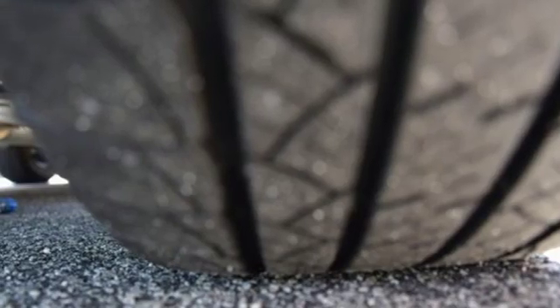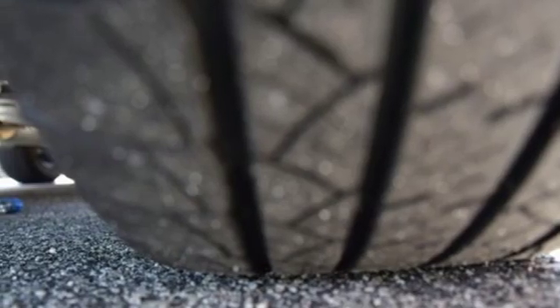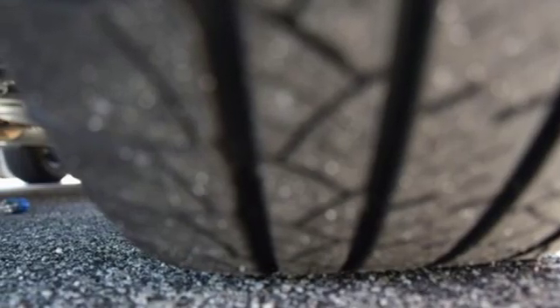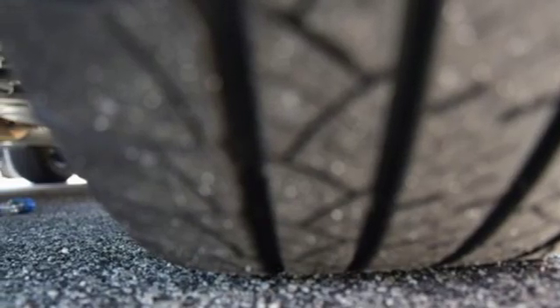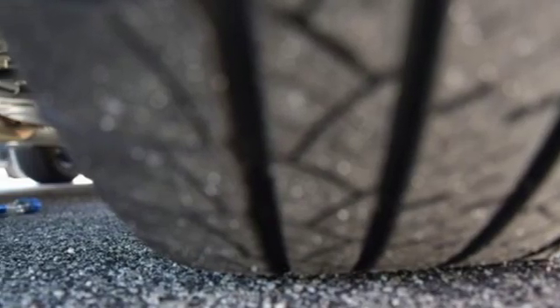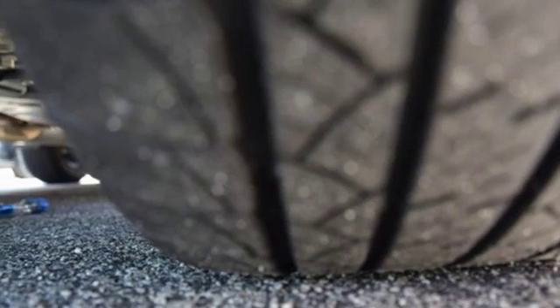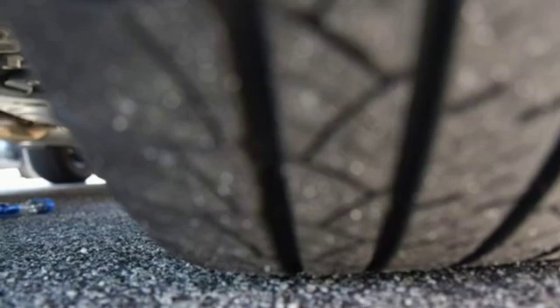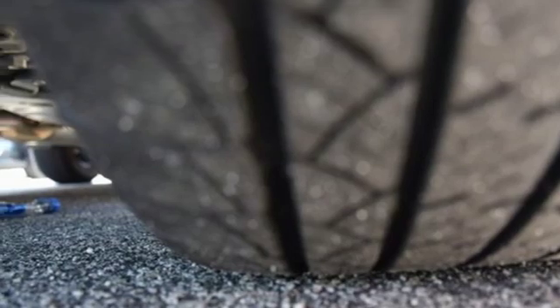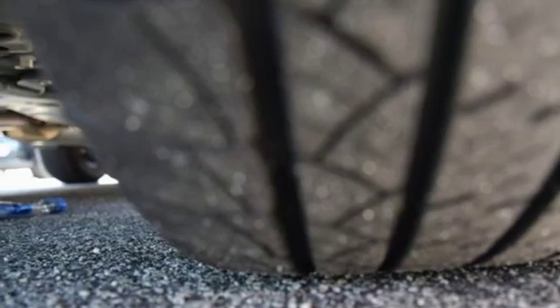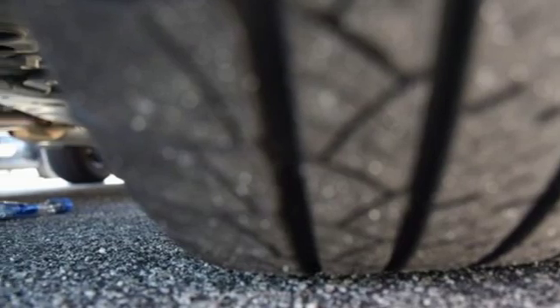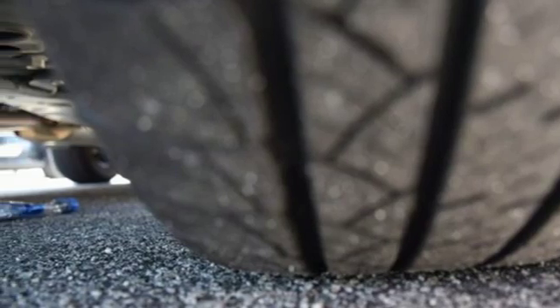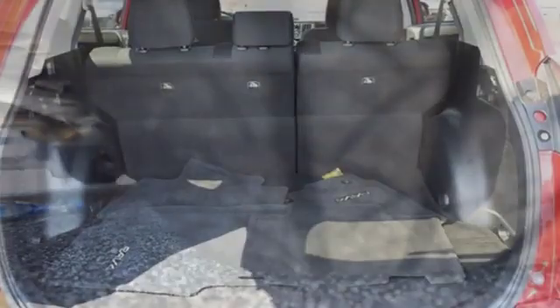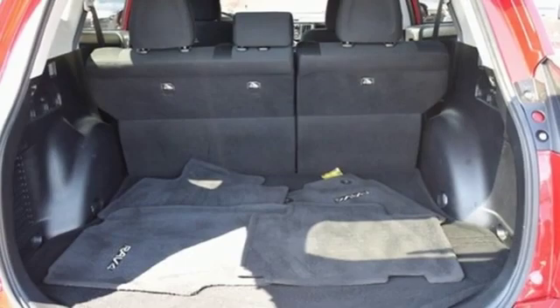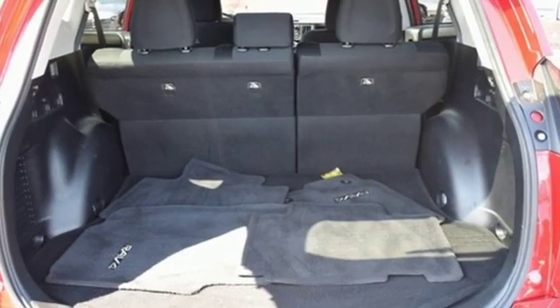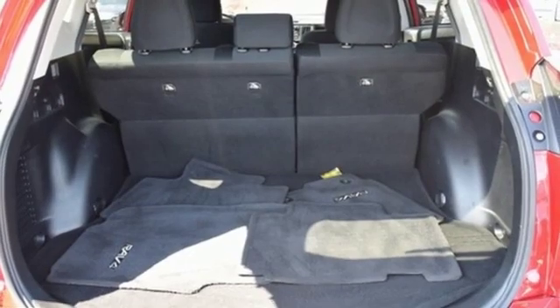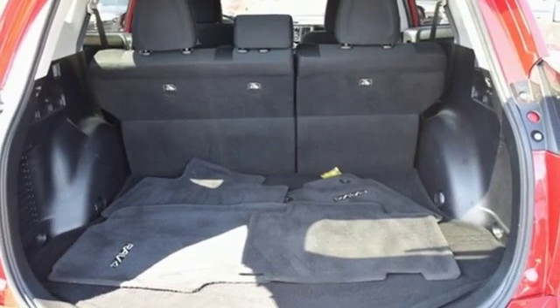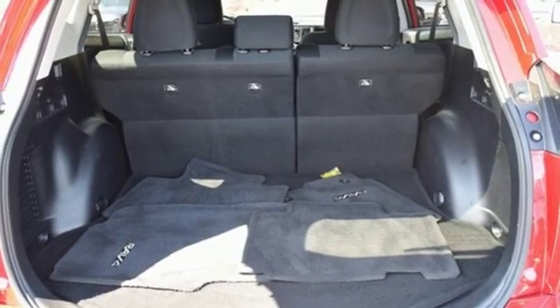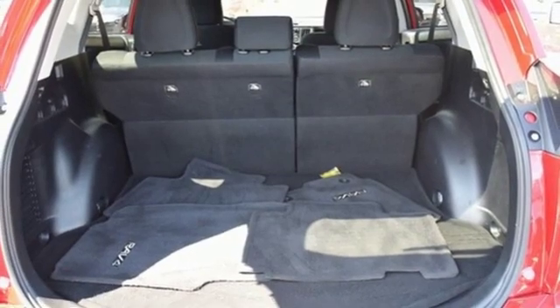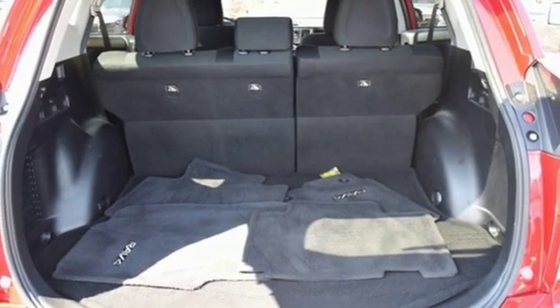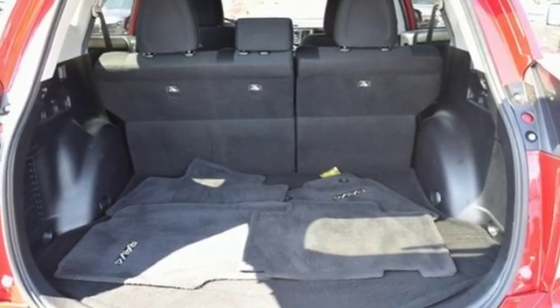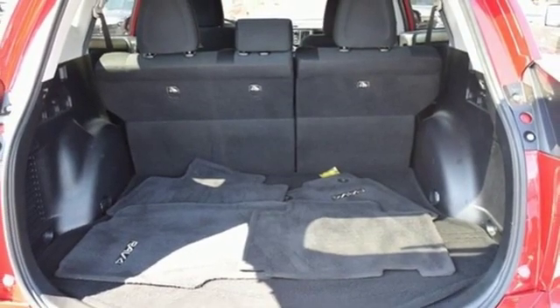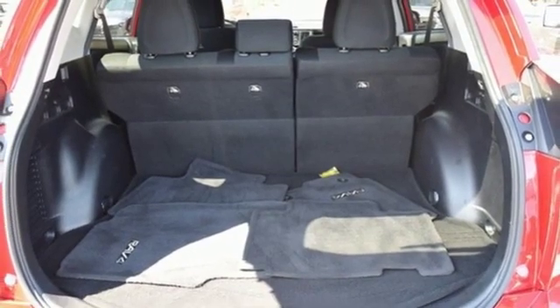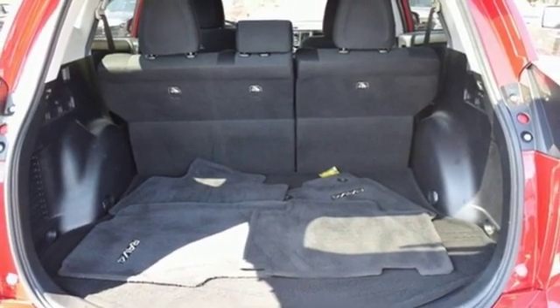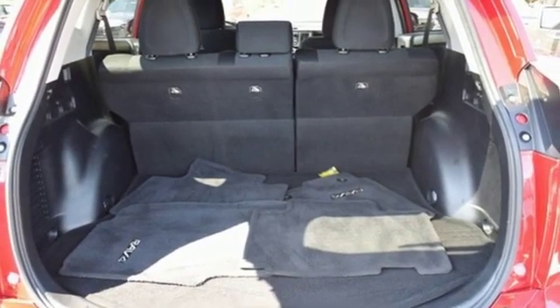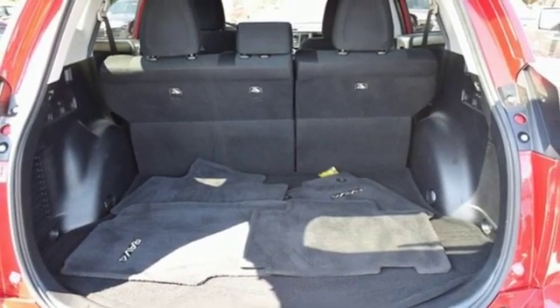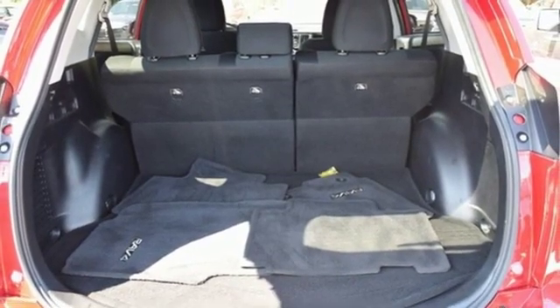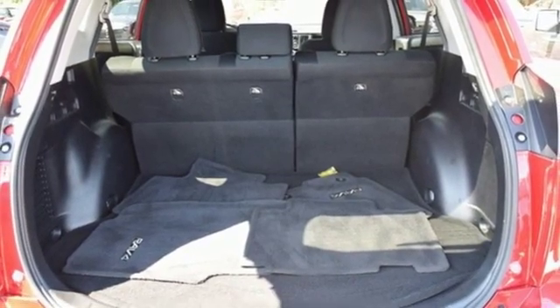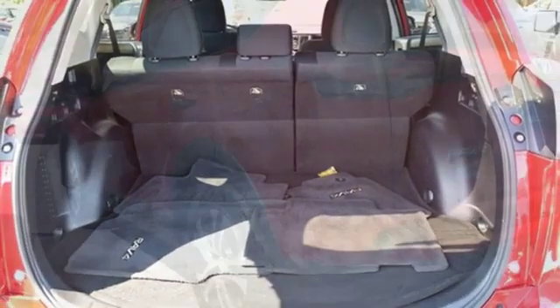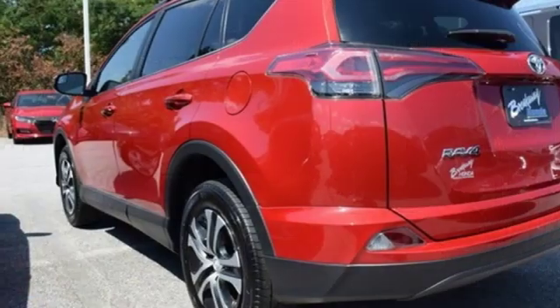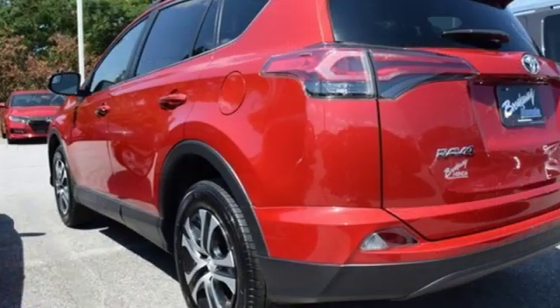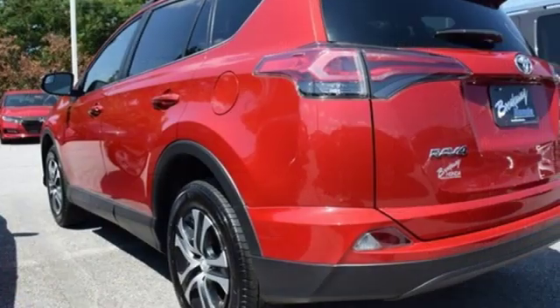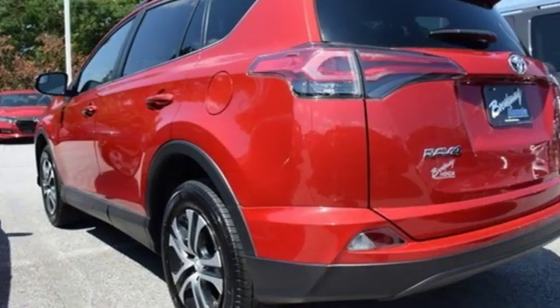Rear lip spoiler, gas pressurized shocks, and automatic transmission. Comfortable, convenient quality.